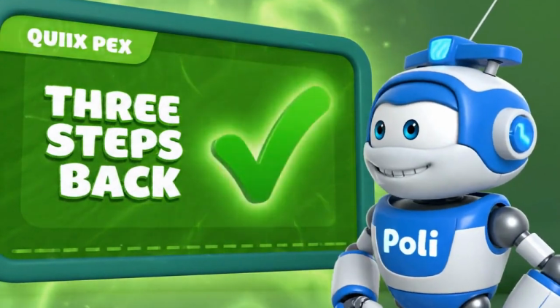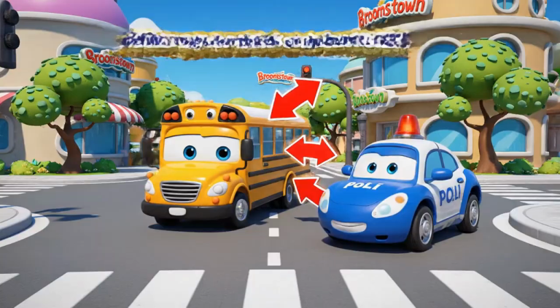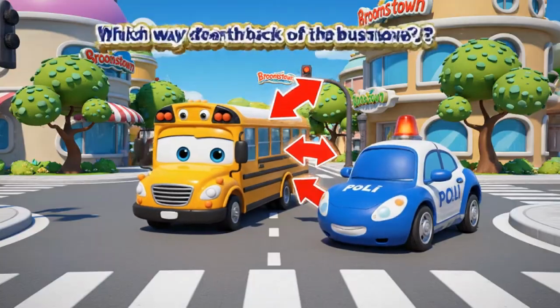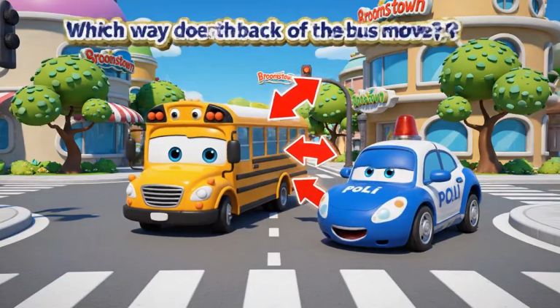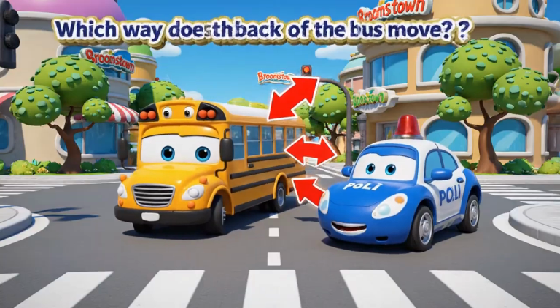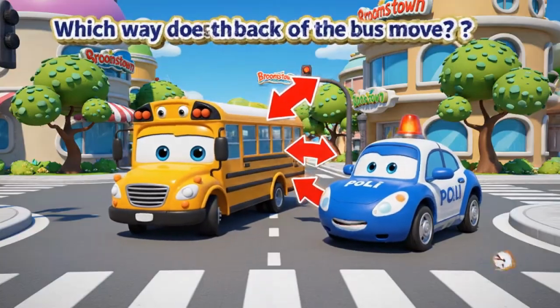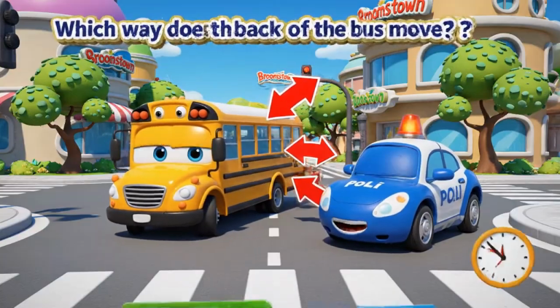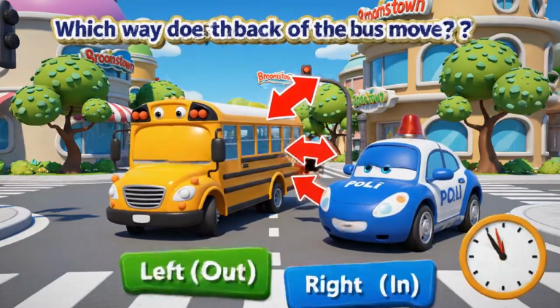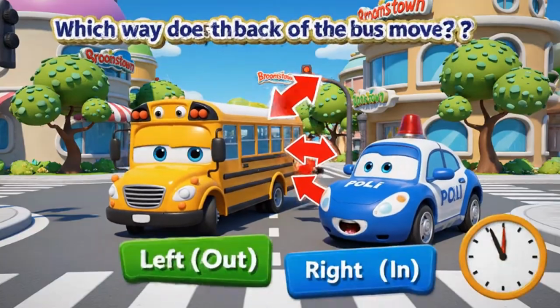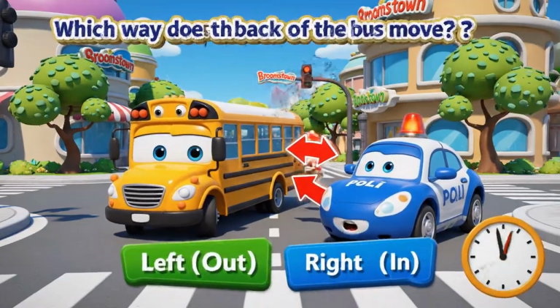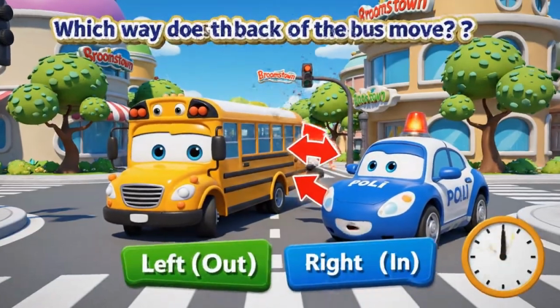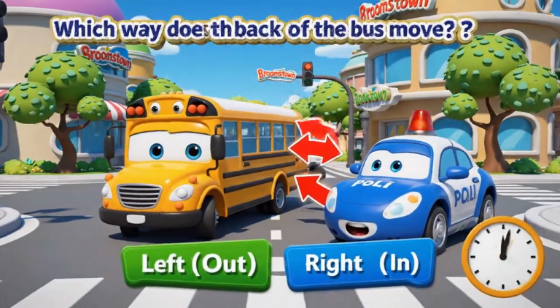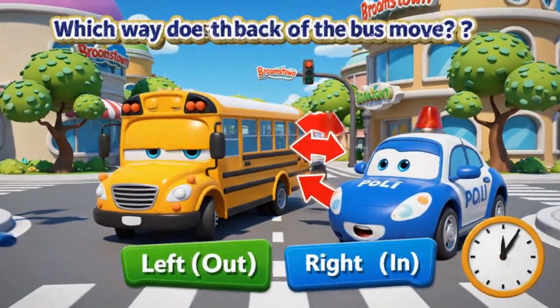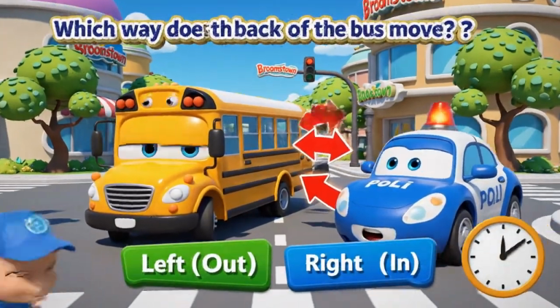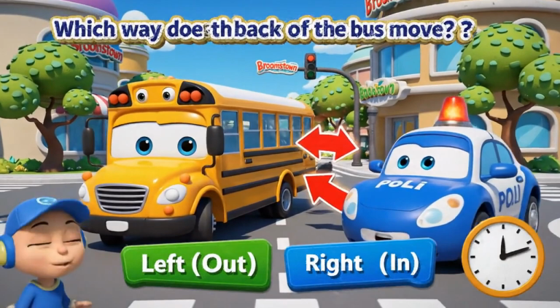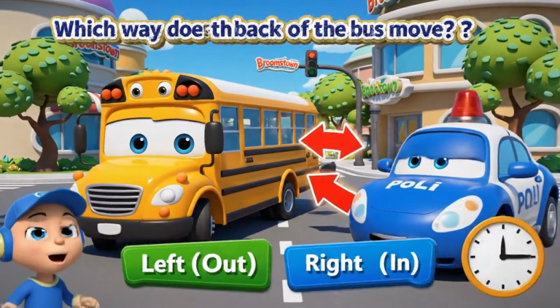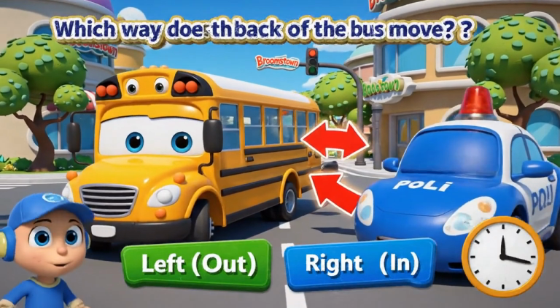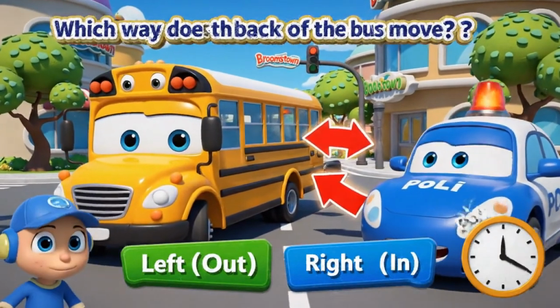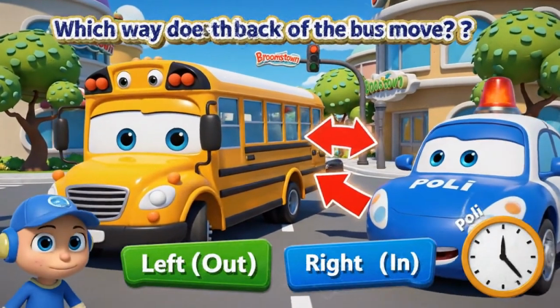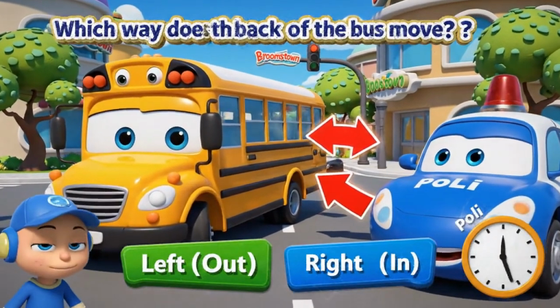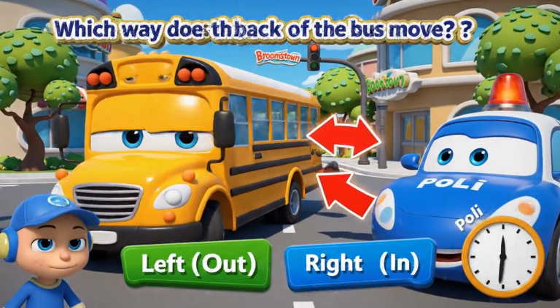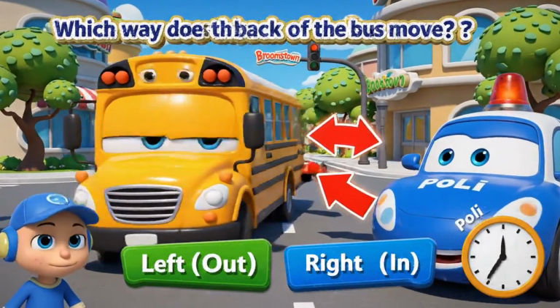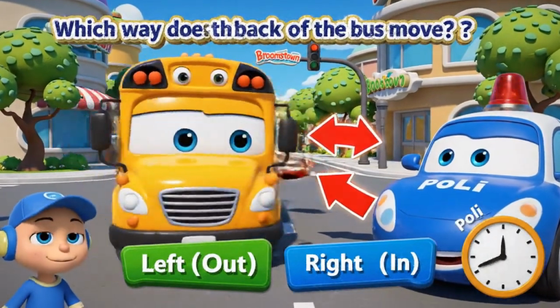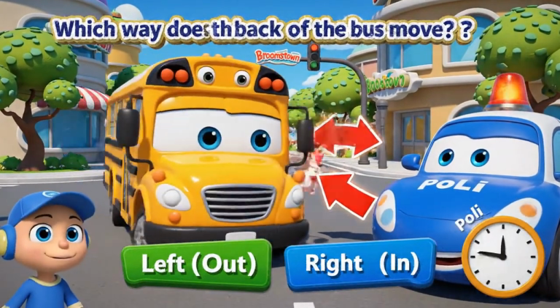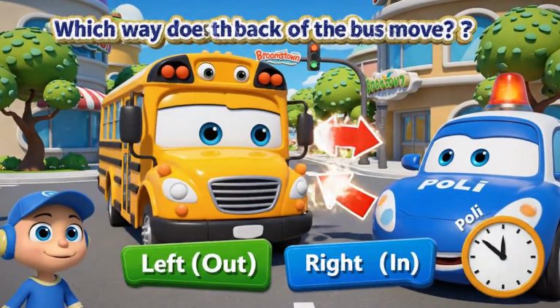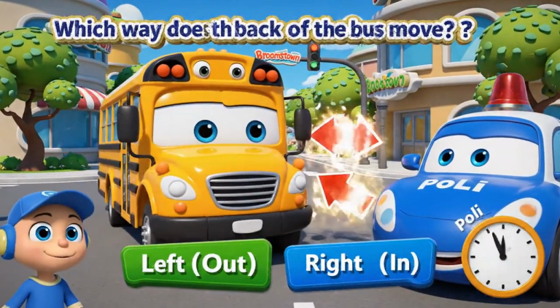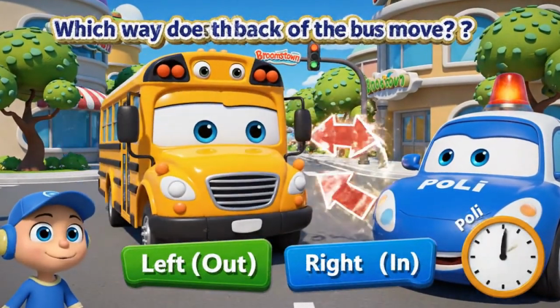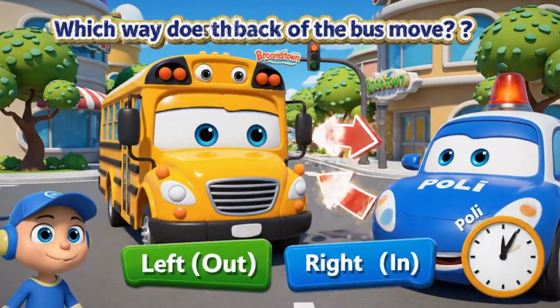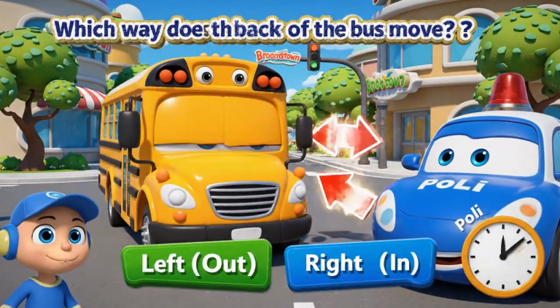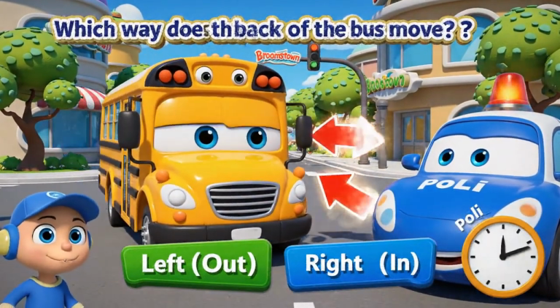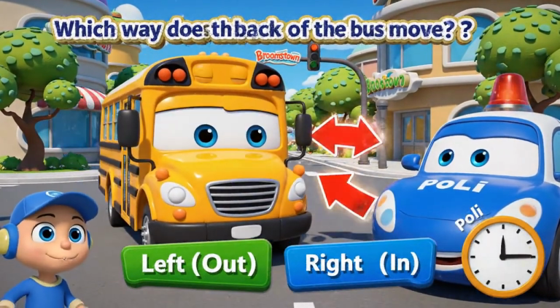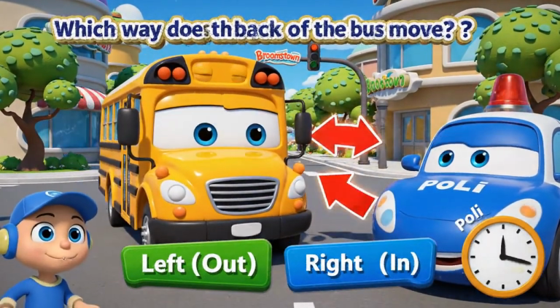When the bus turns right, does the back go left or right?